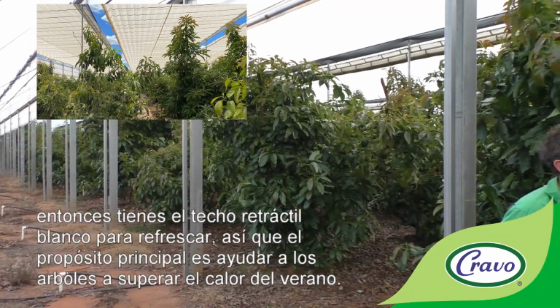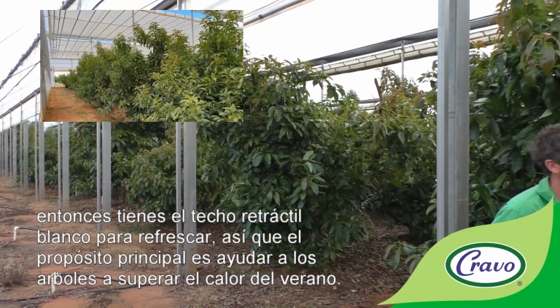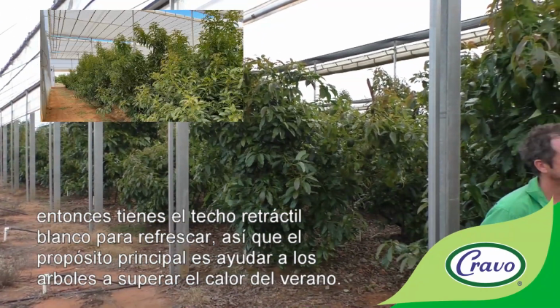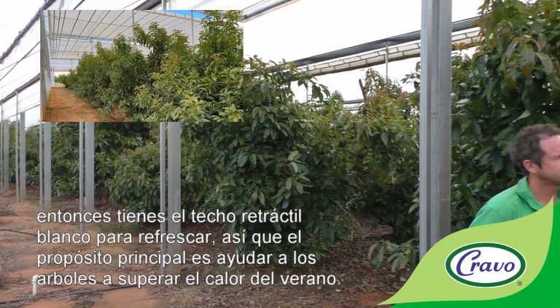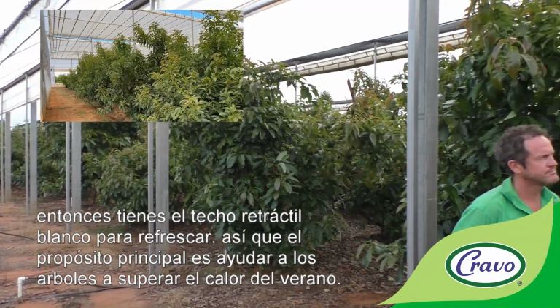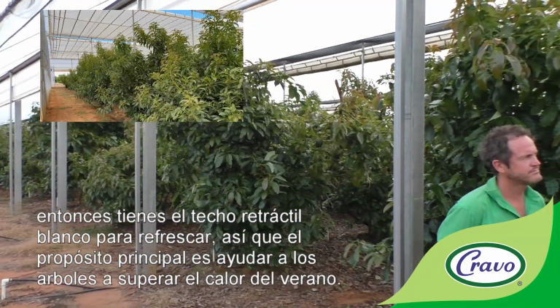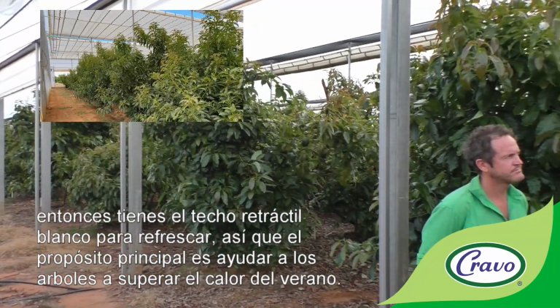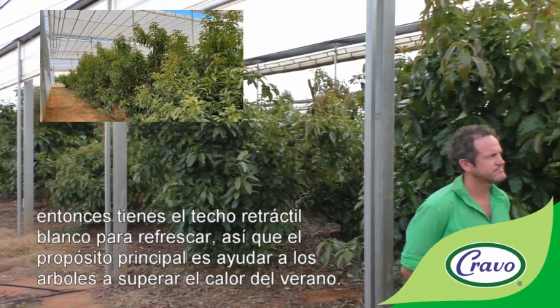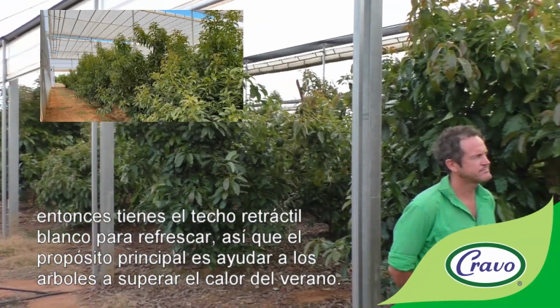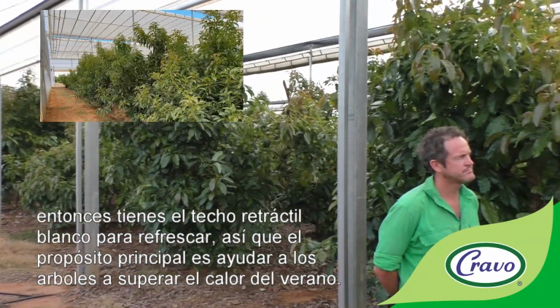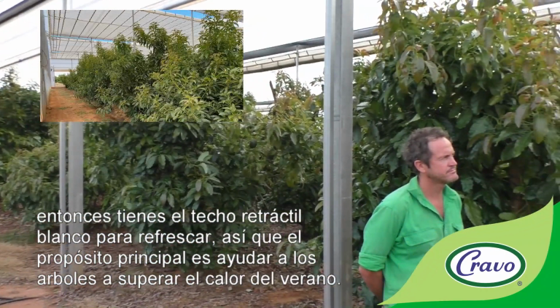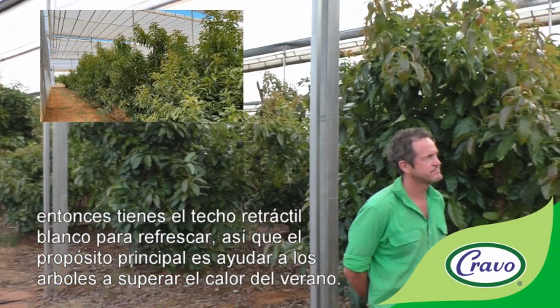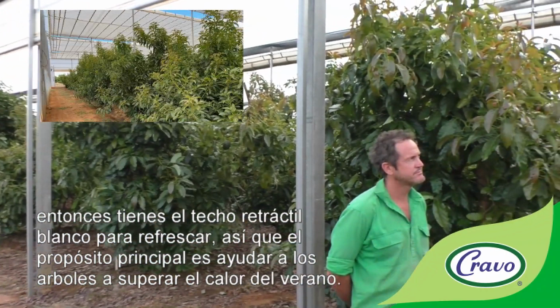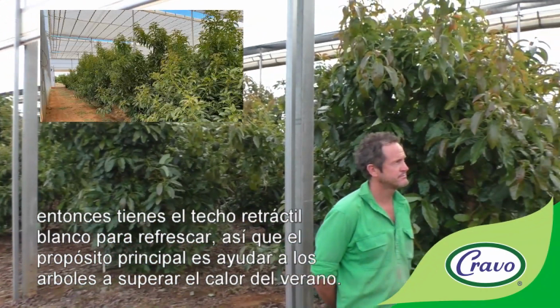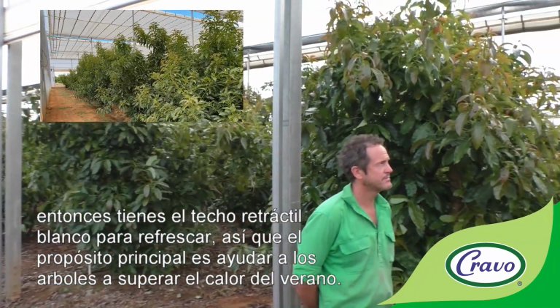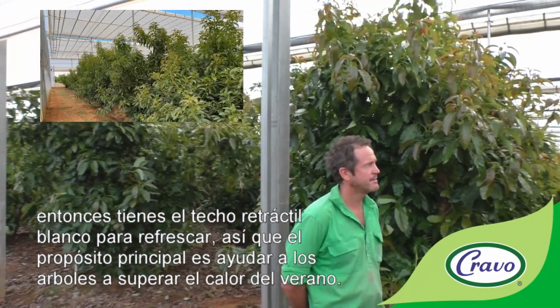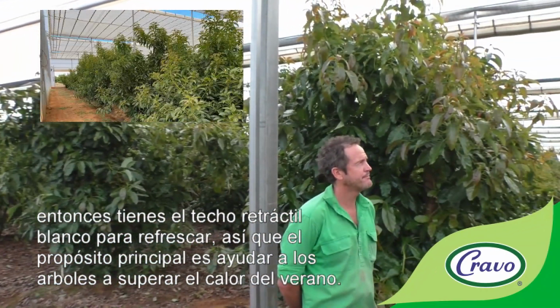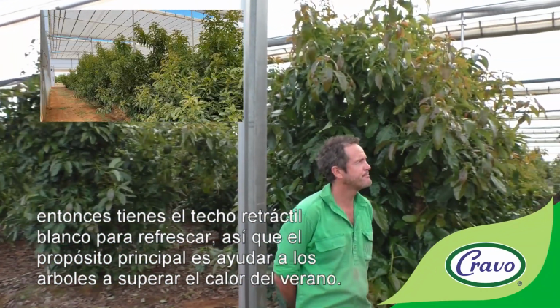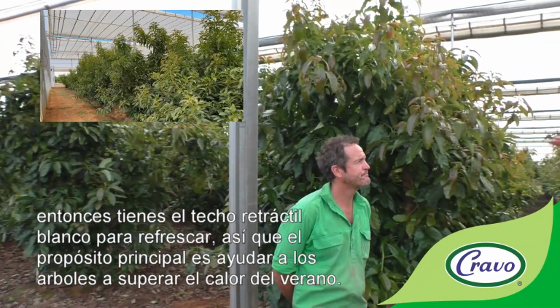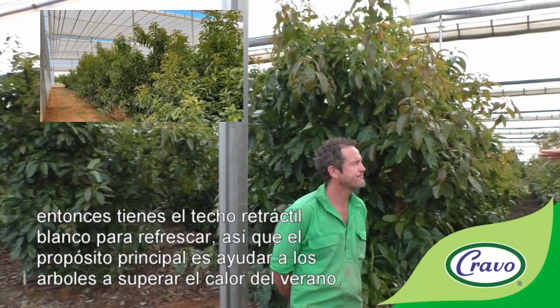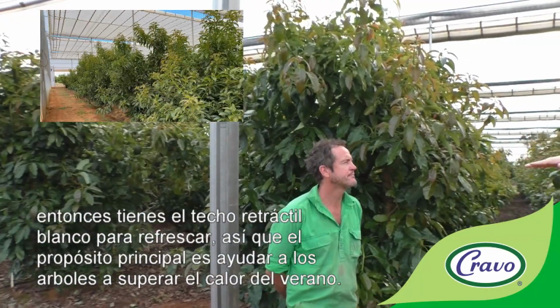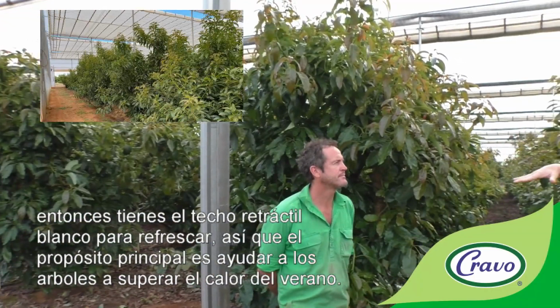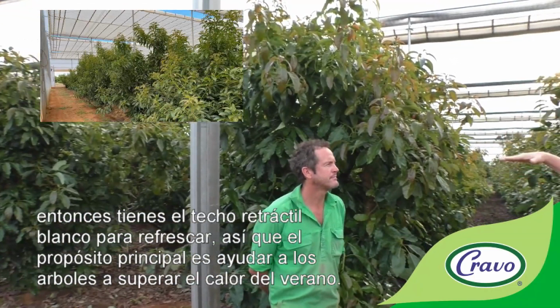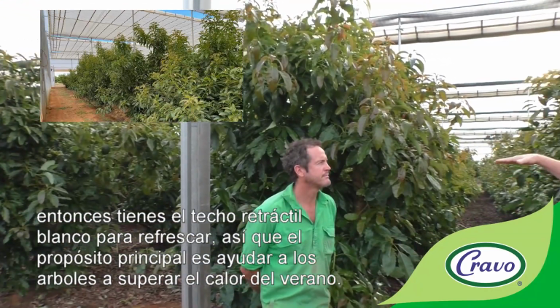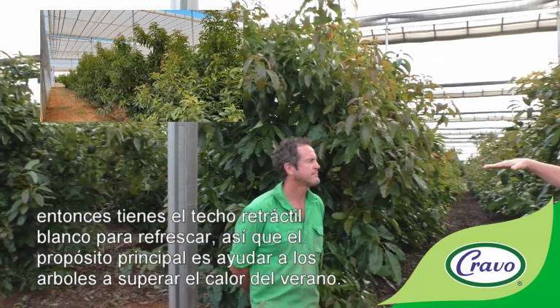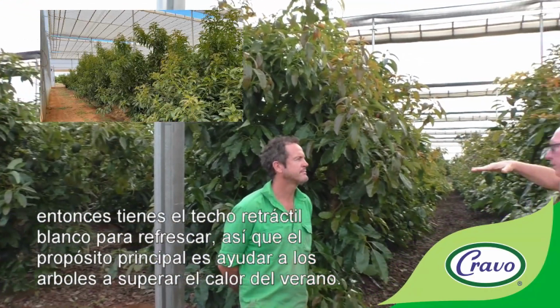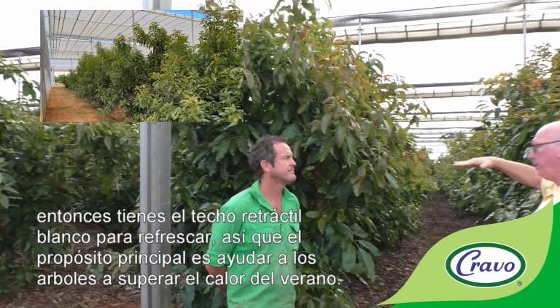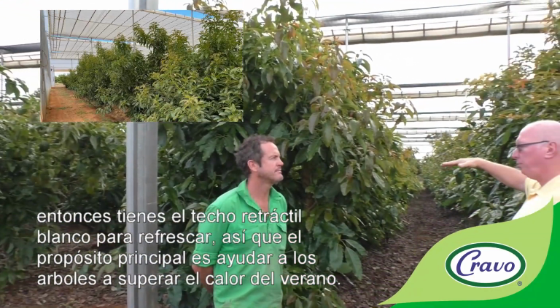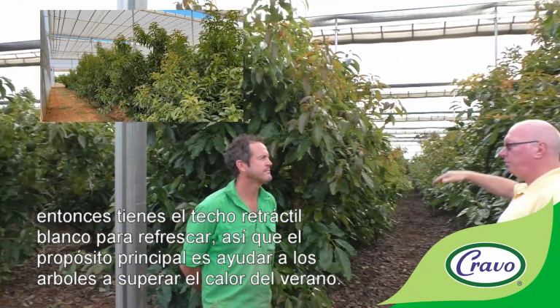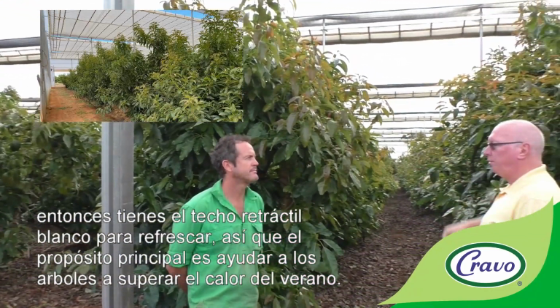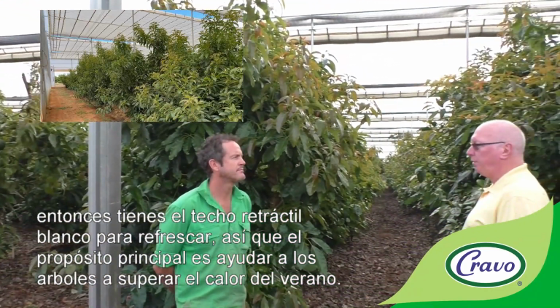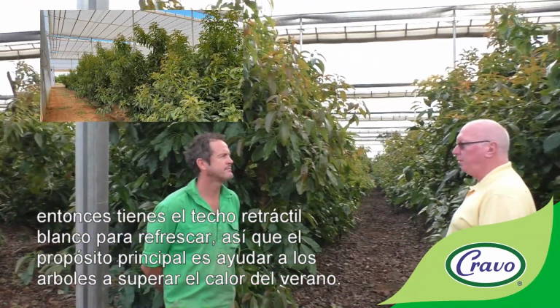The retractable white cooling roof here has a primary purpose of helping the trees get through the summer heat.